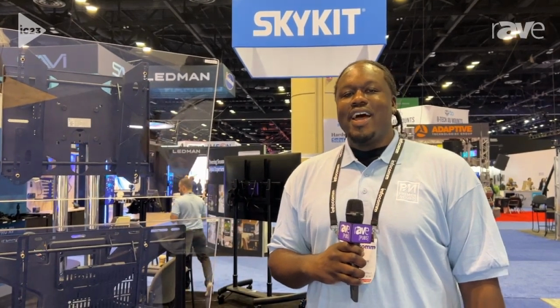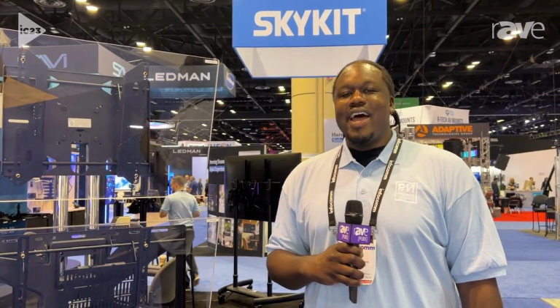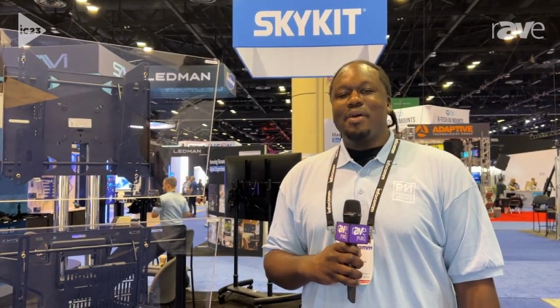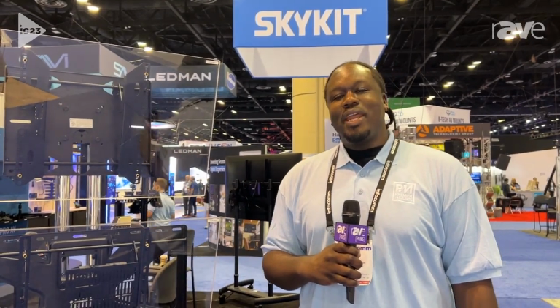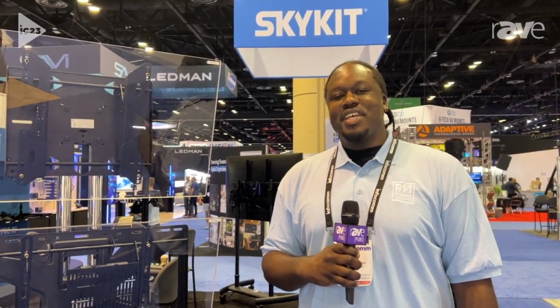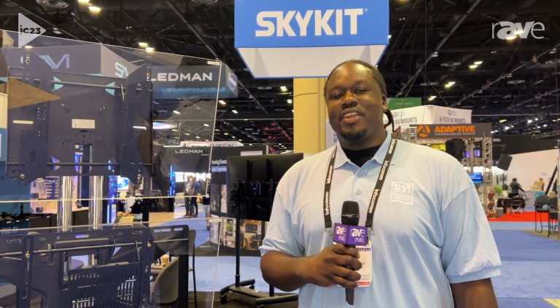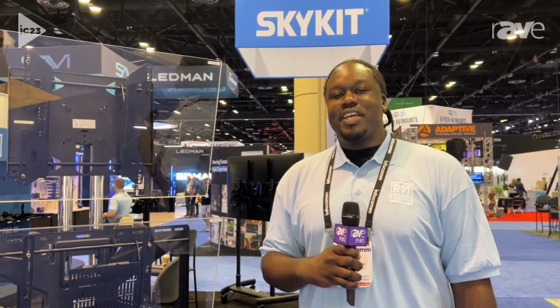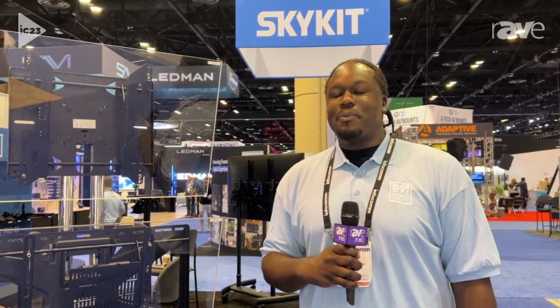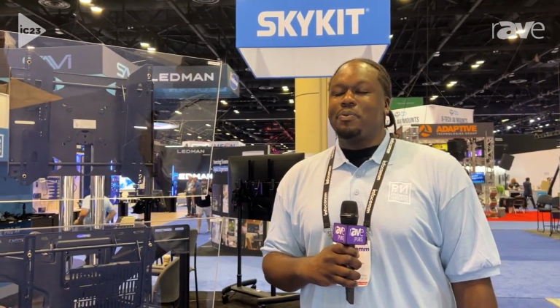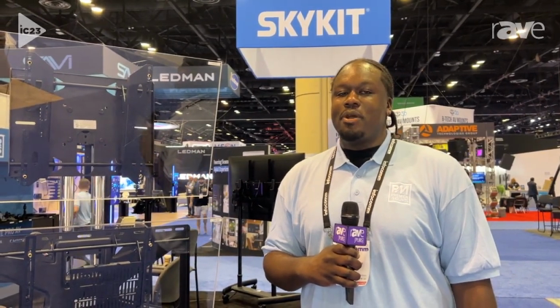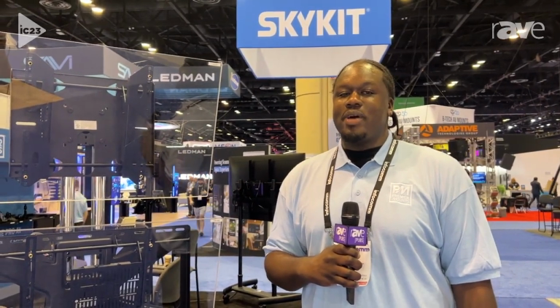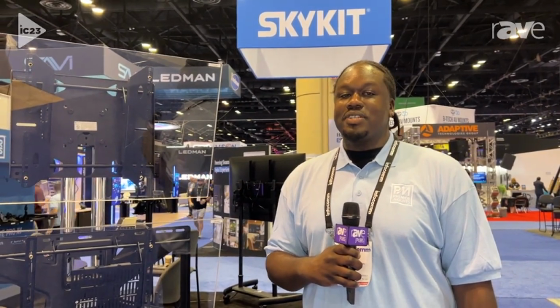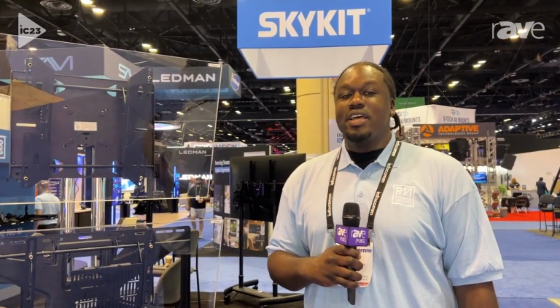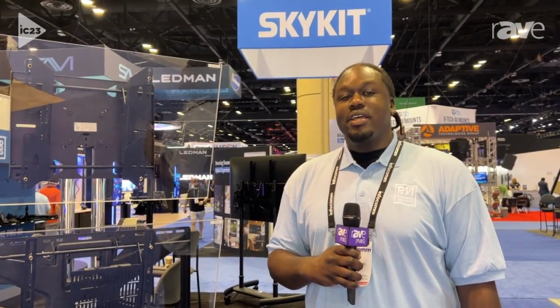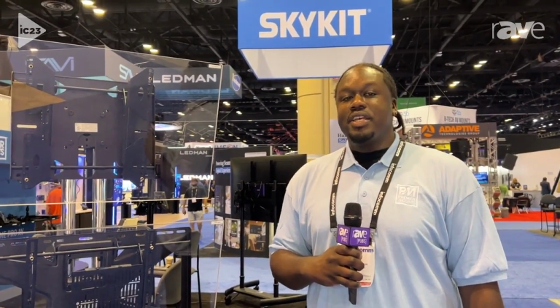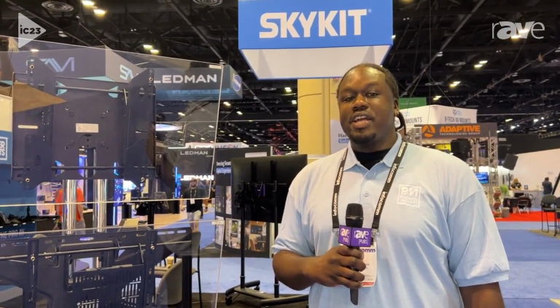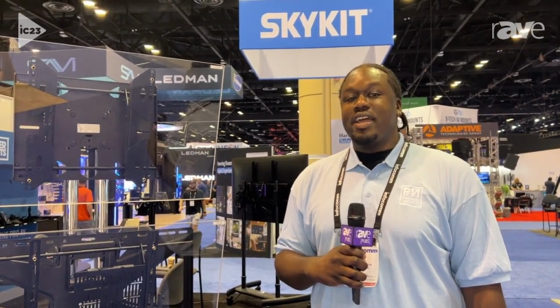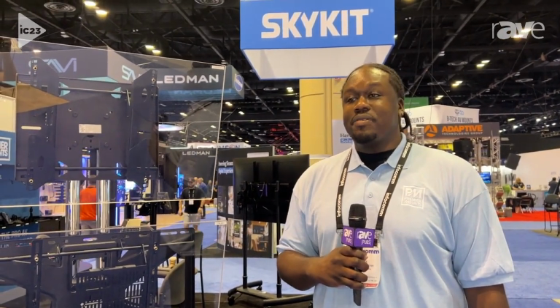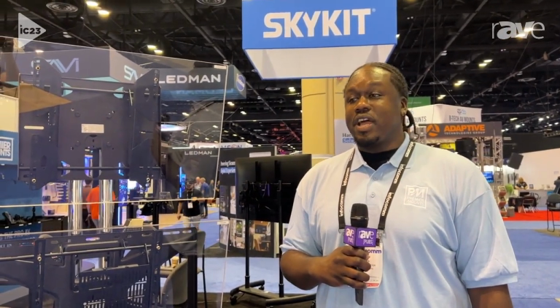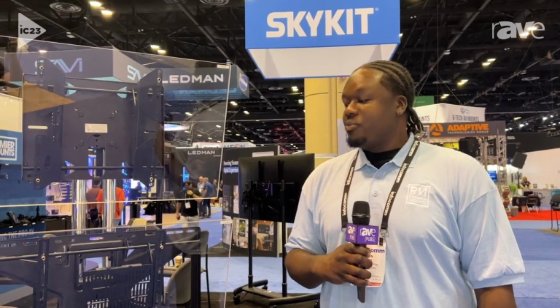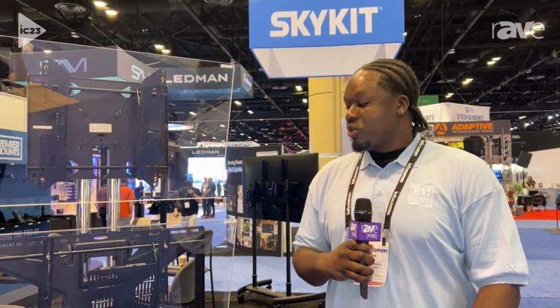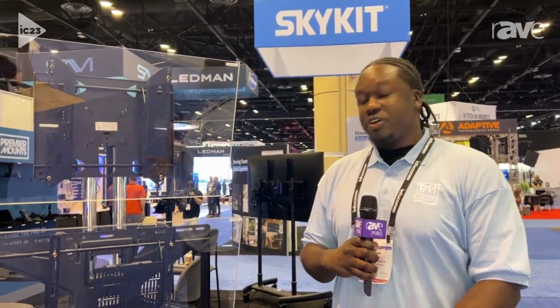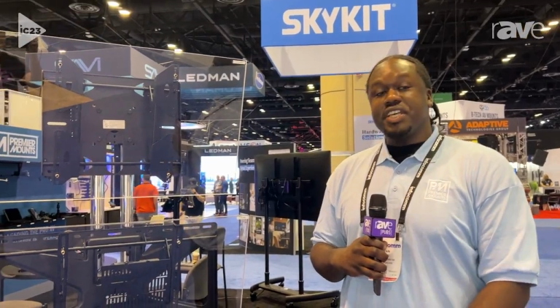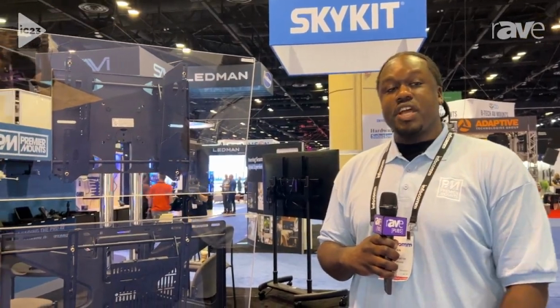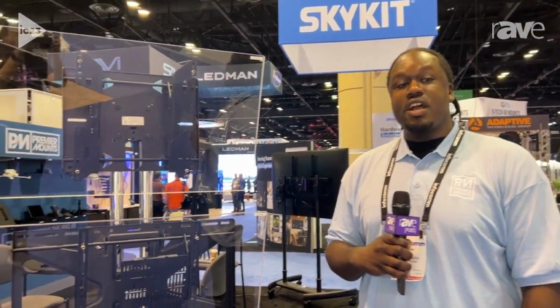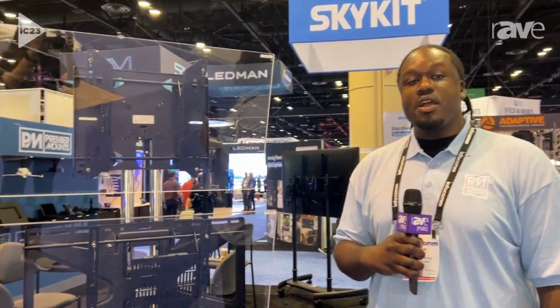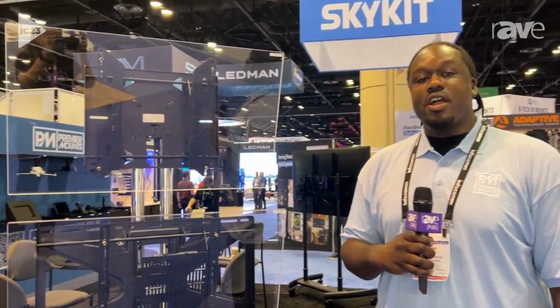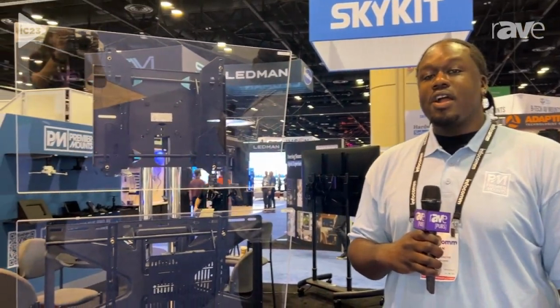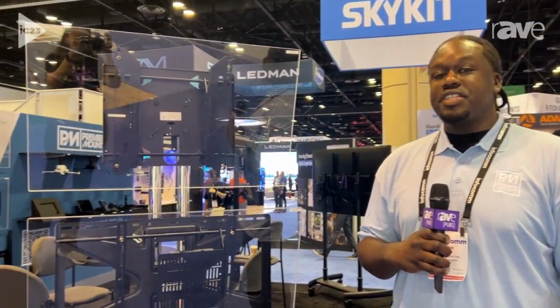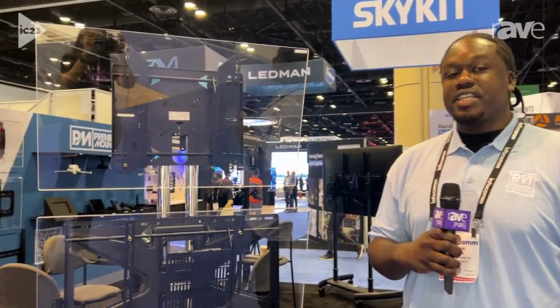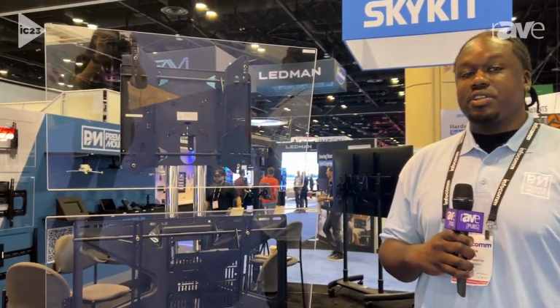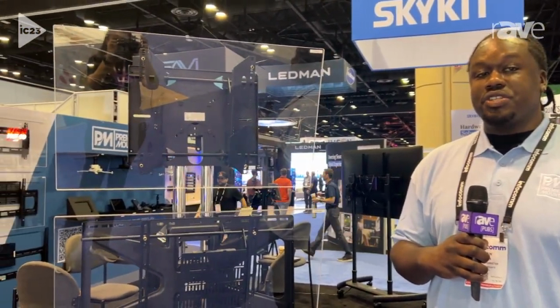Hi, my name is Evan Hicks. I'm with Premier Mounts. This year at Infocom, we're showcasing our cart and stand solutions.